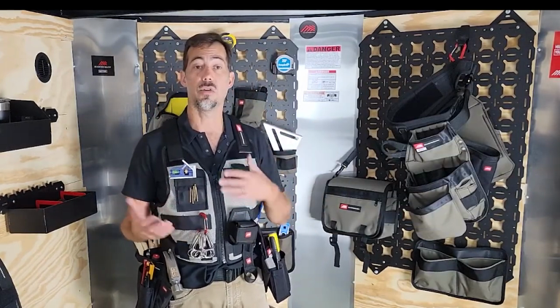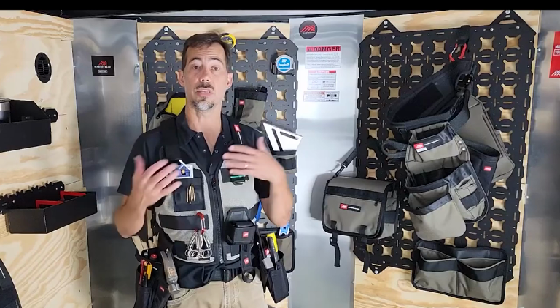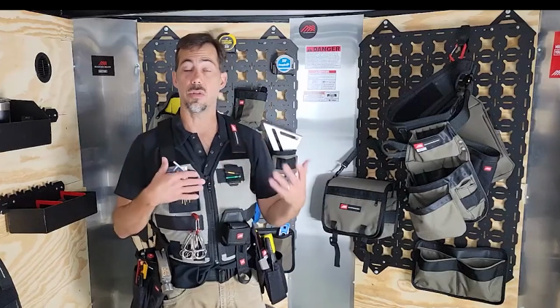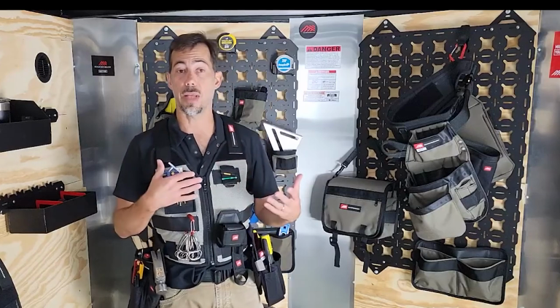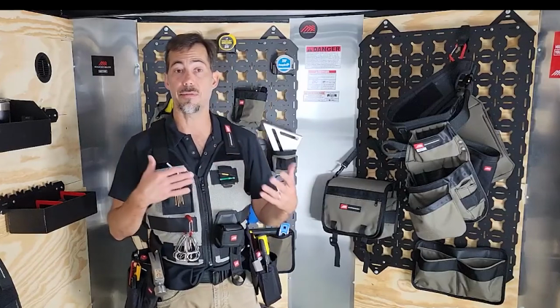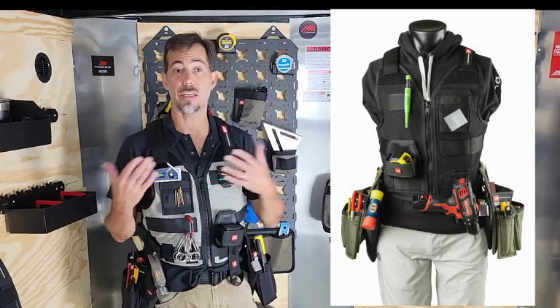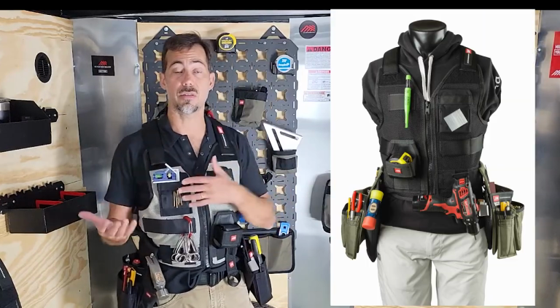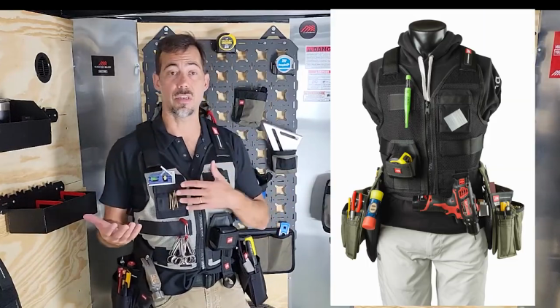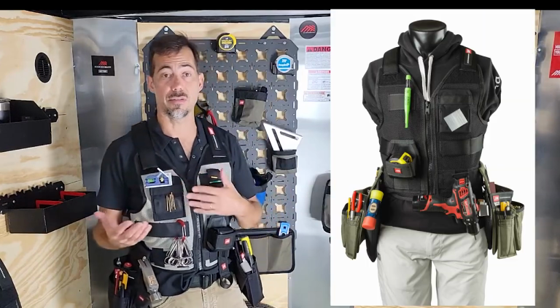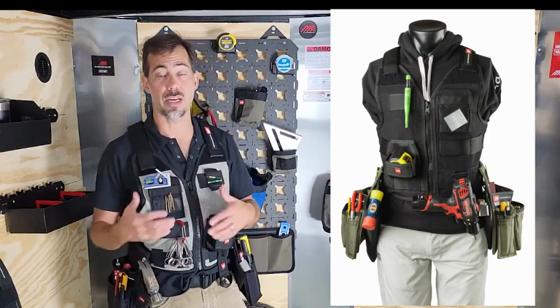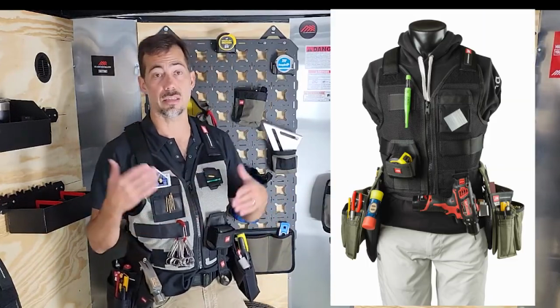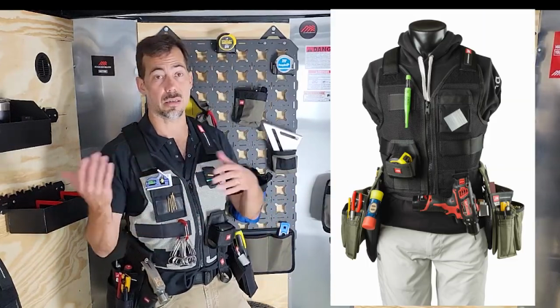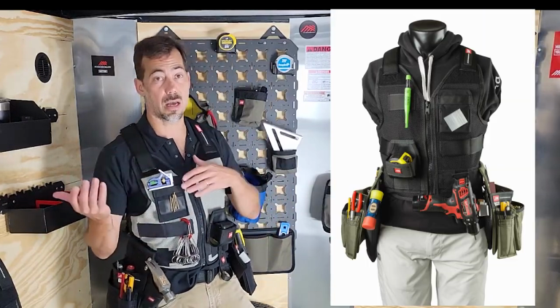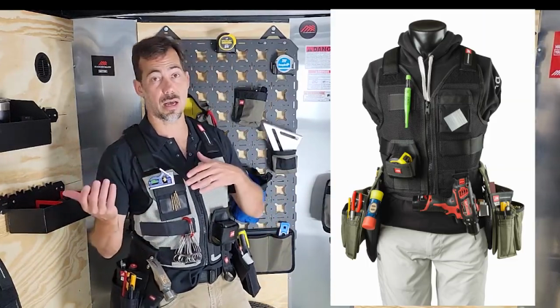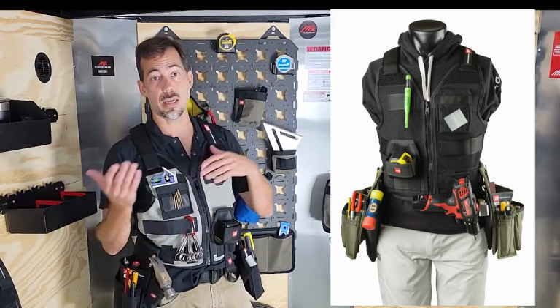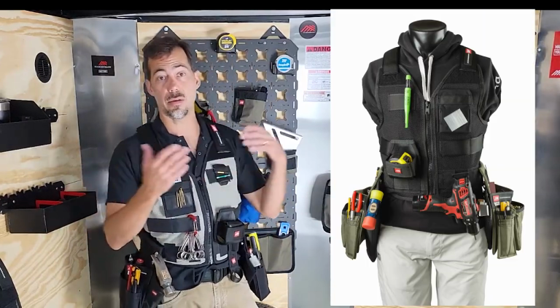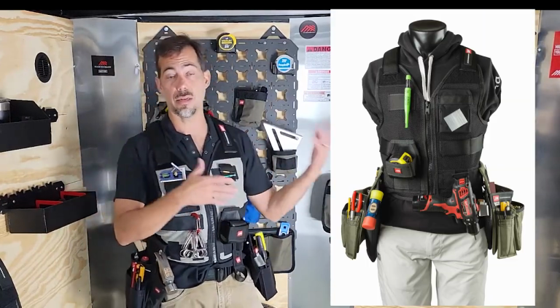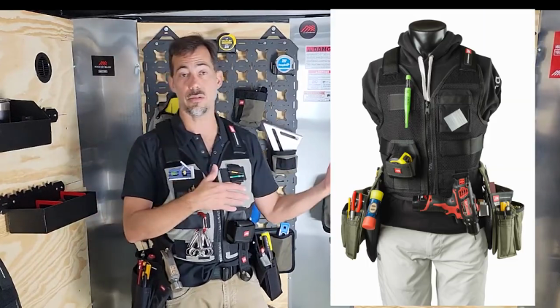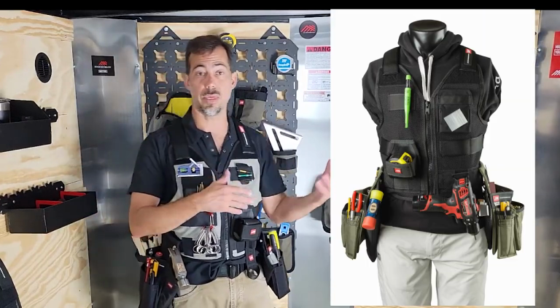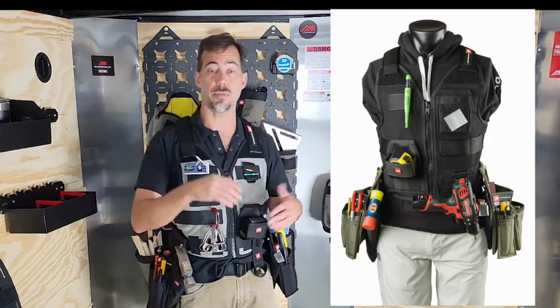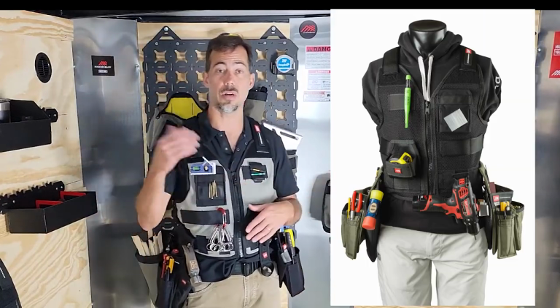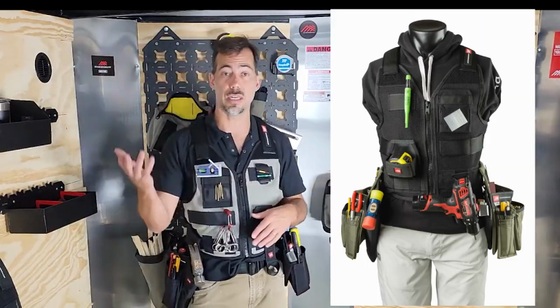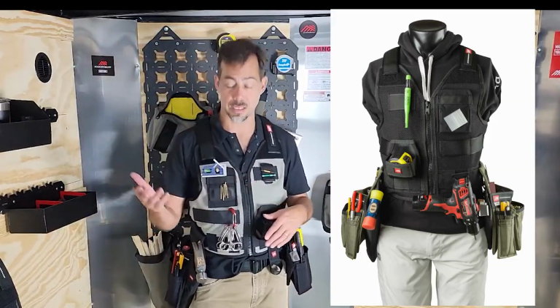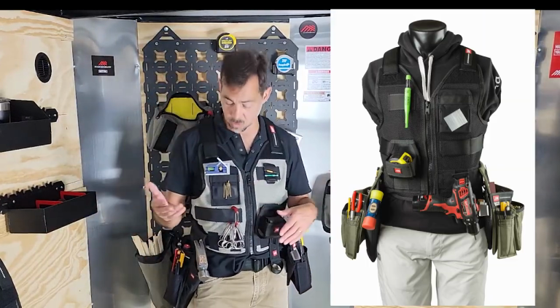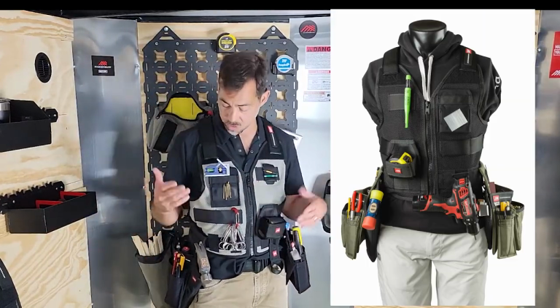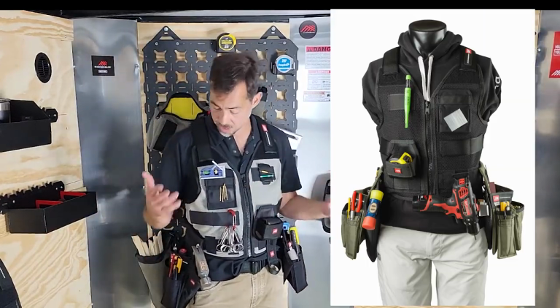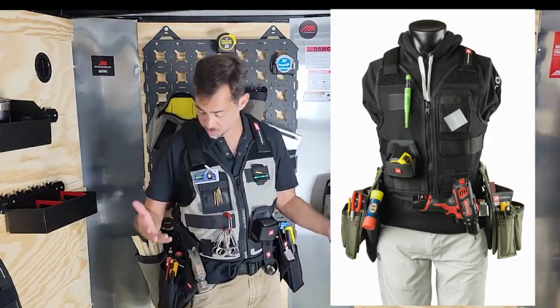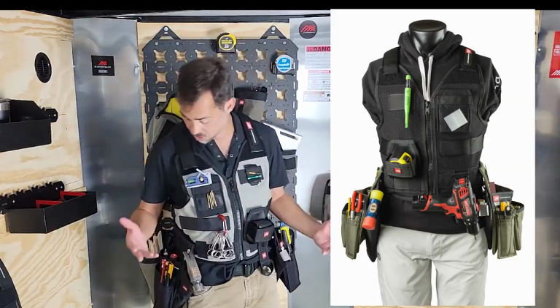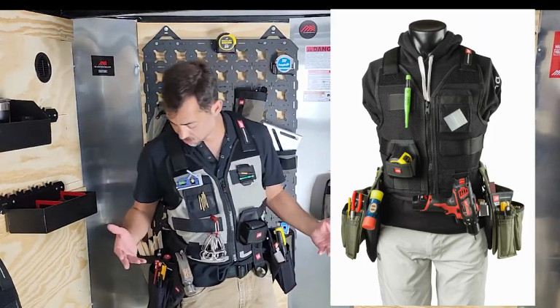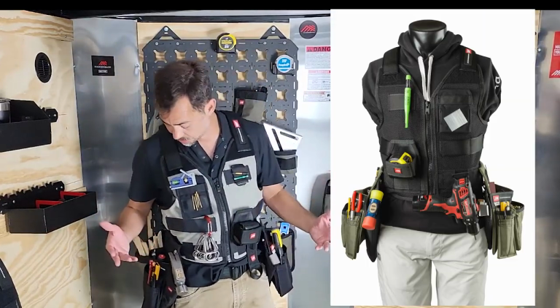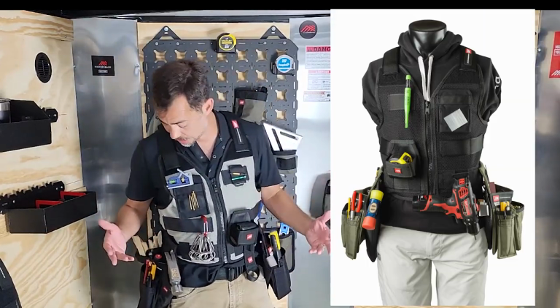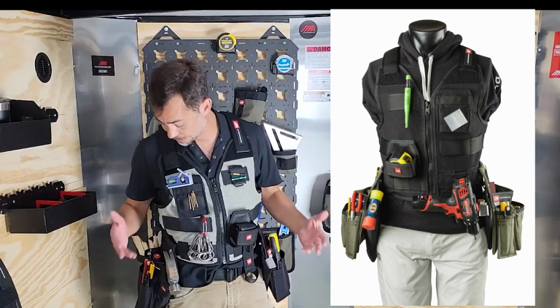You can get this on the black vest or the silver vest, in either the medium-large size or the extra-large size.